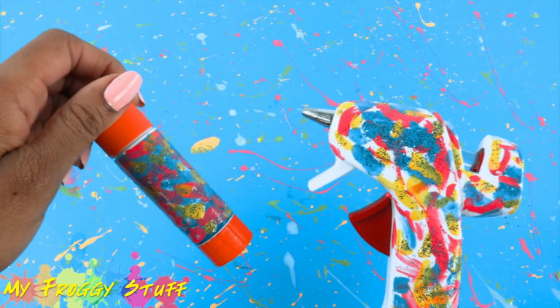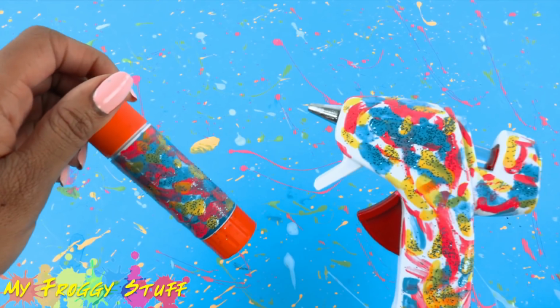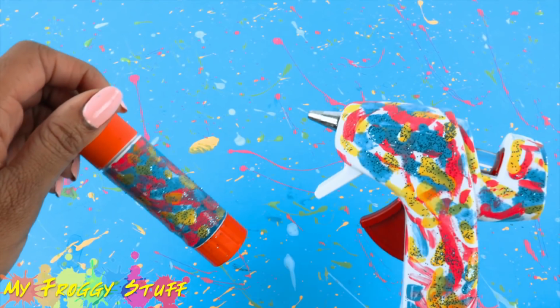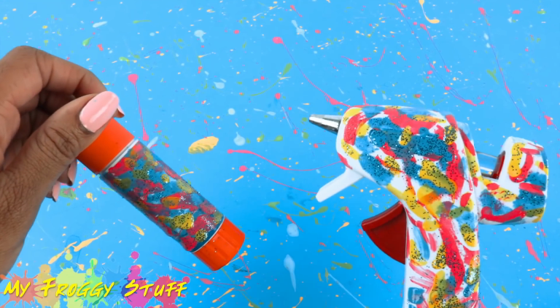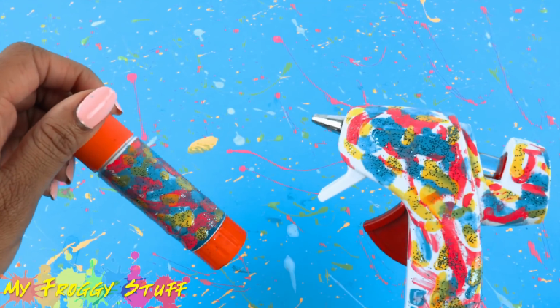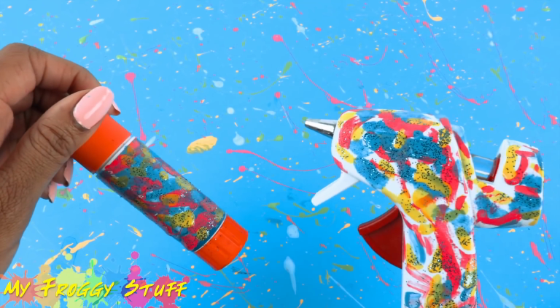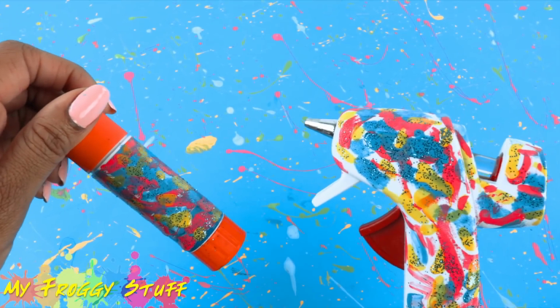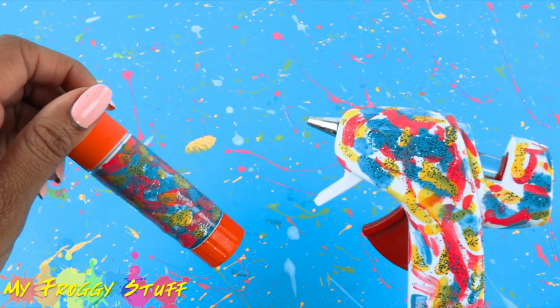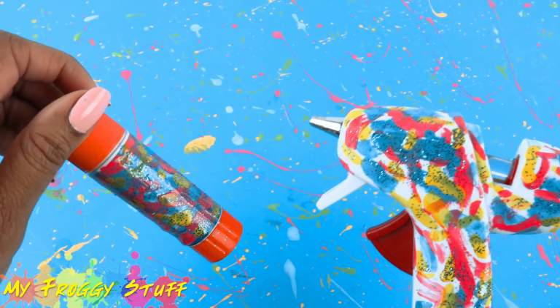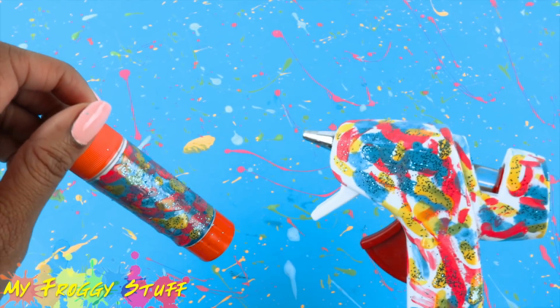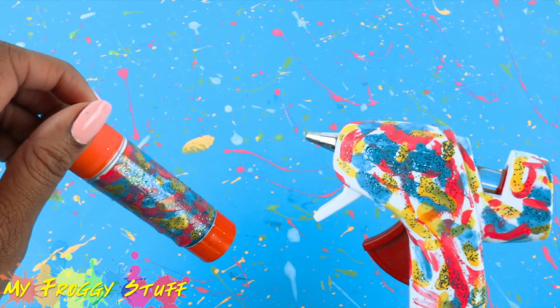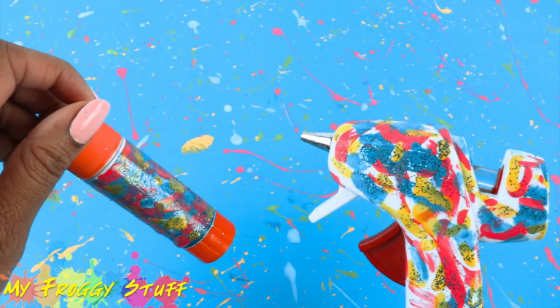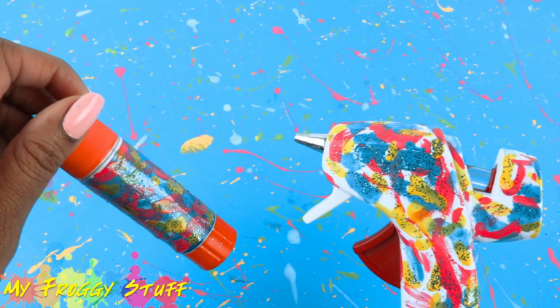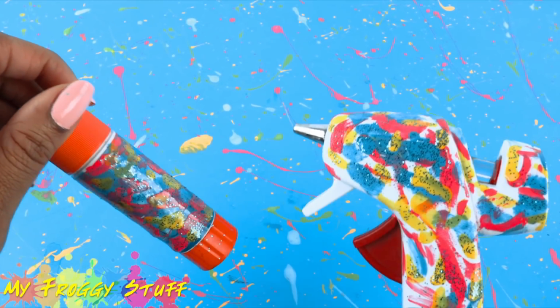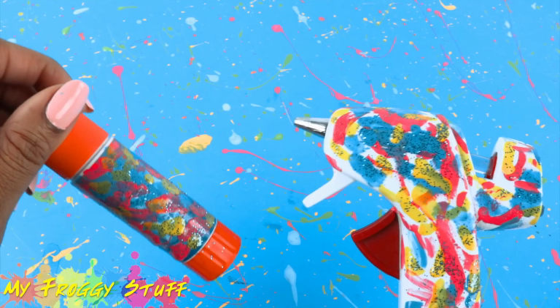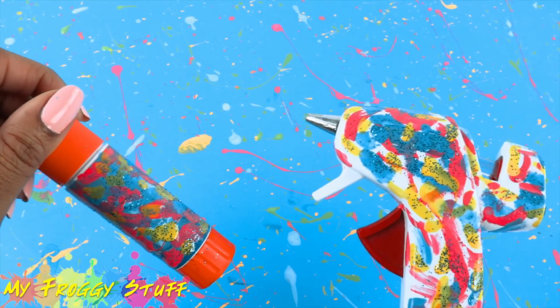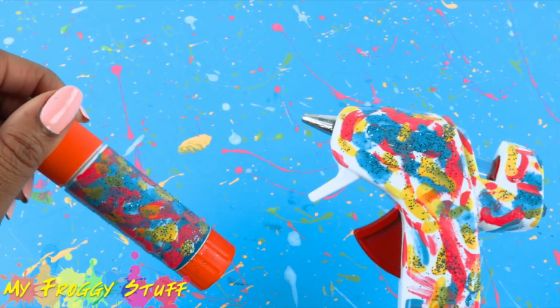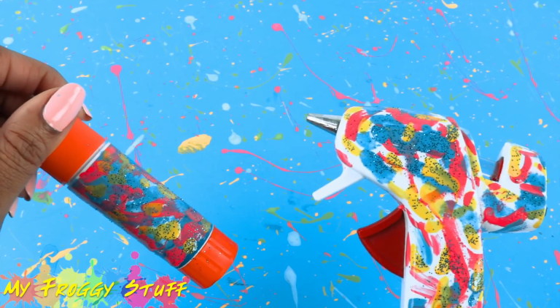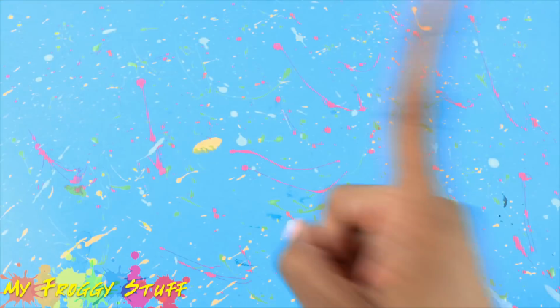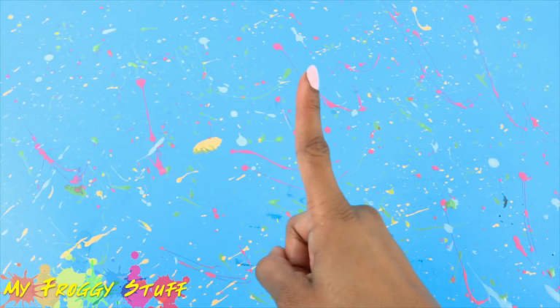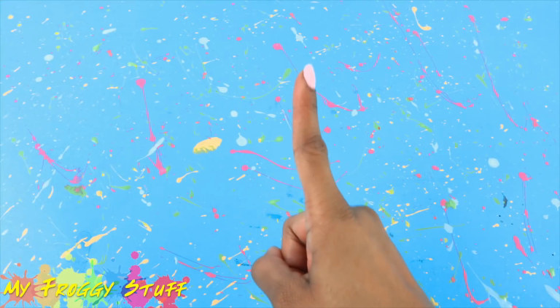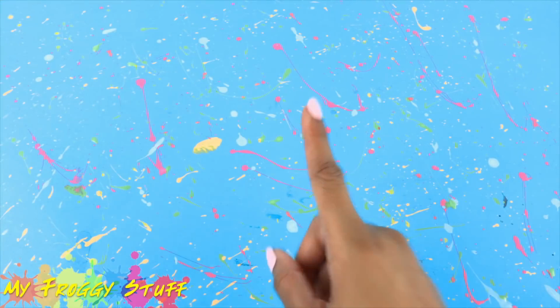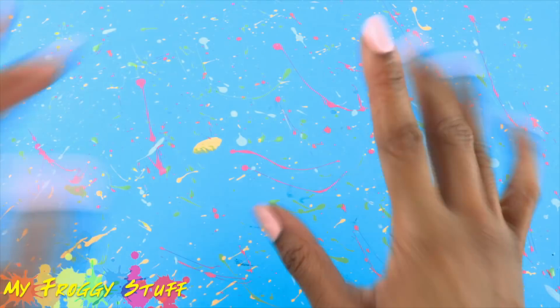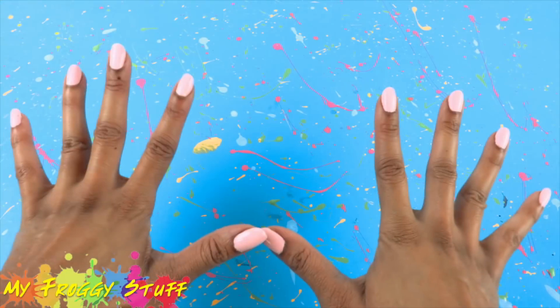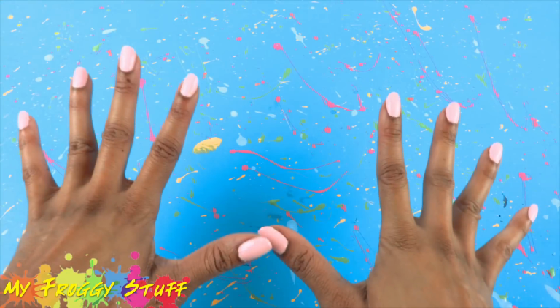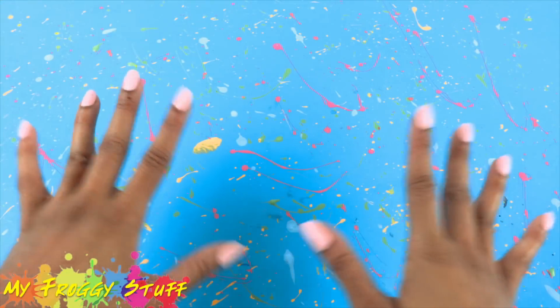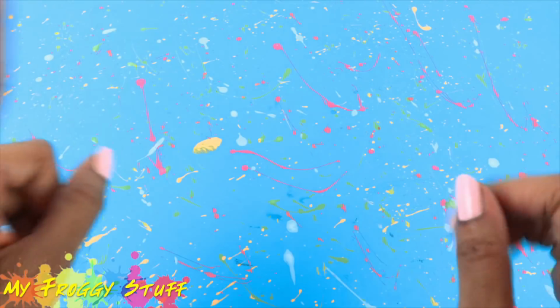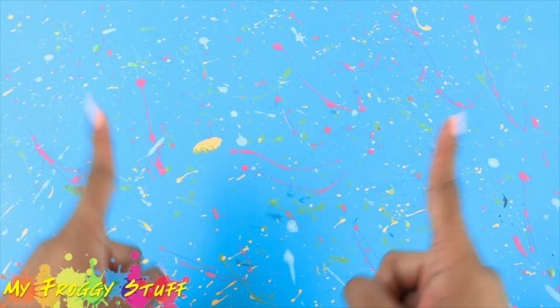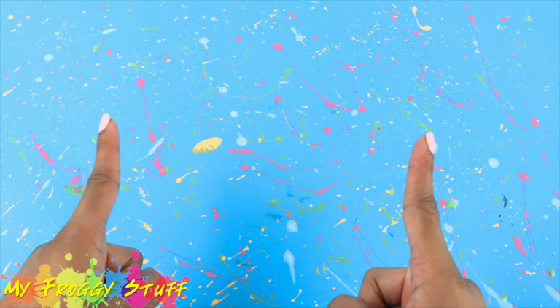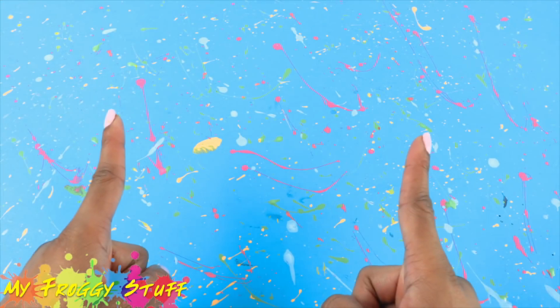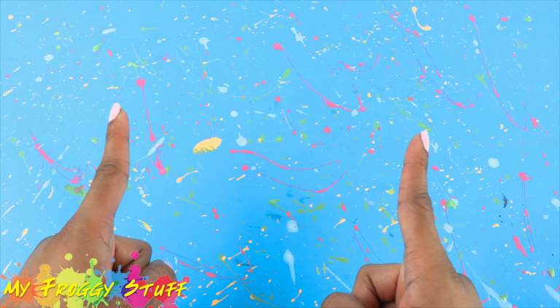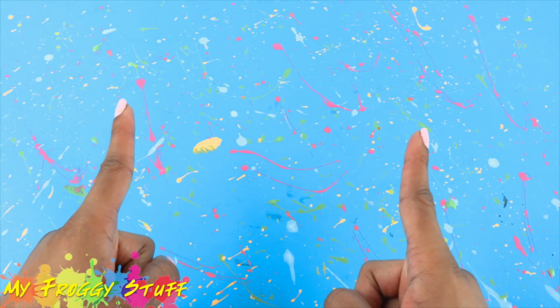And remember to always have adult supervision when crafting. First, let's build a basic doll bed.